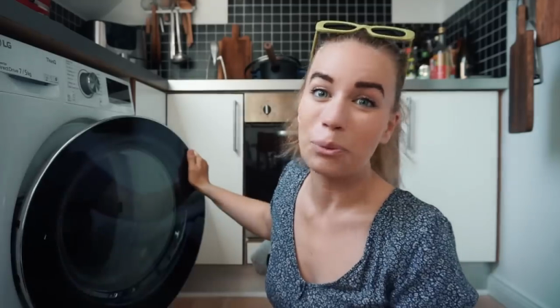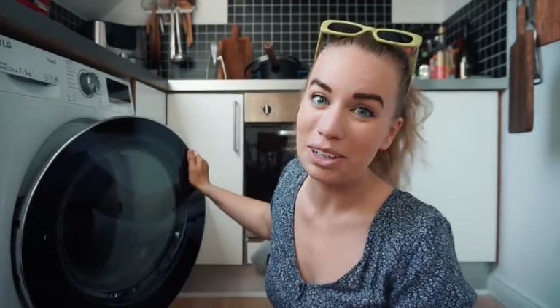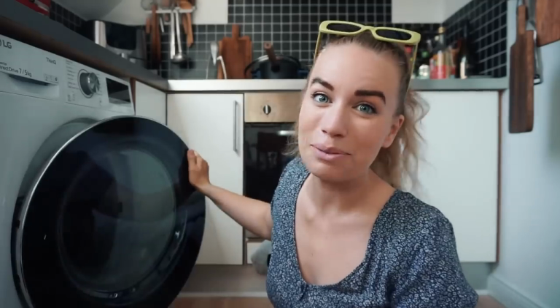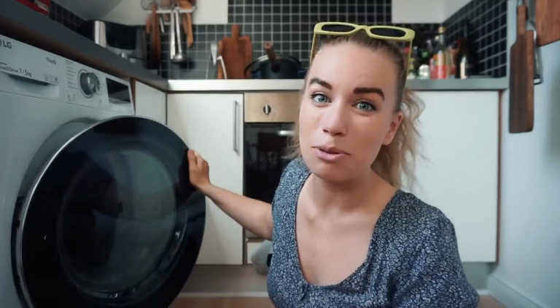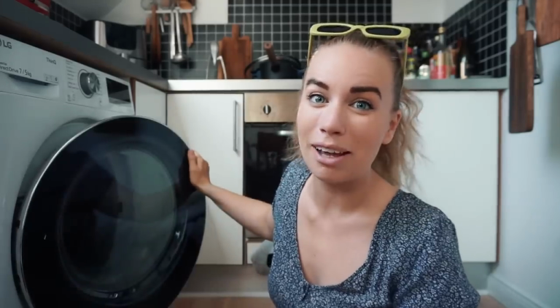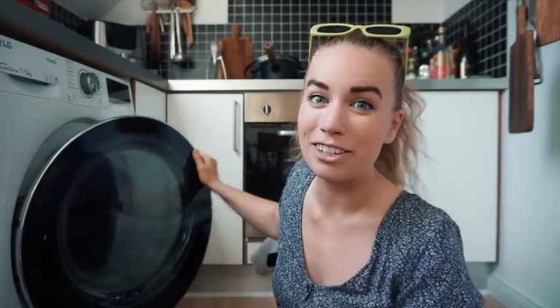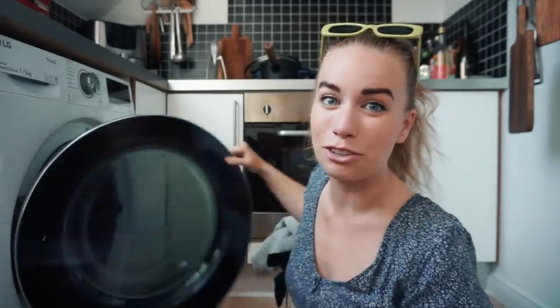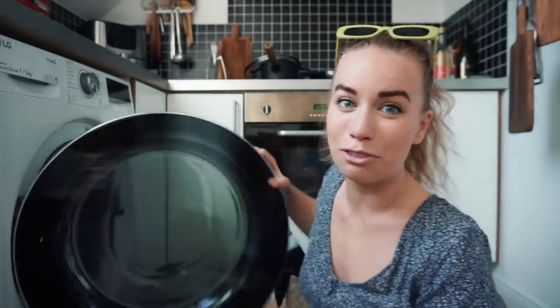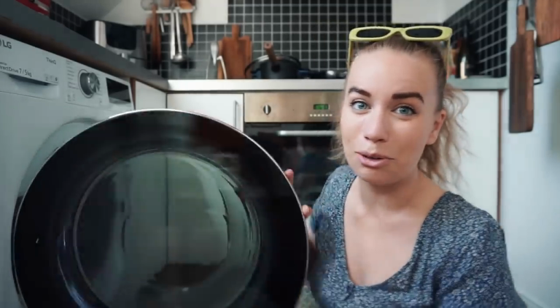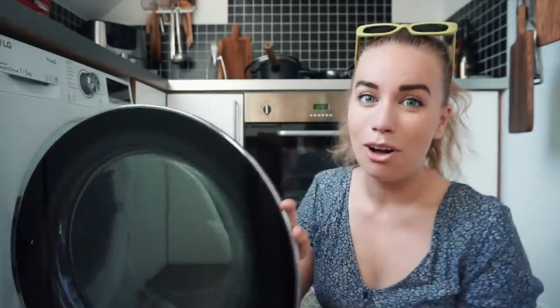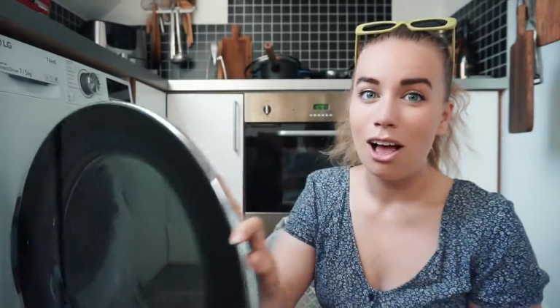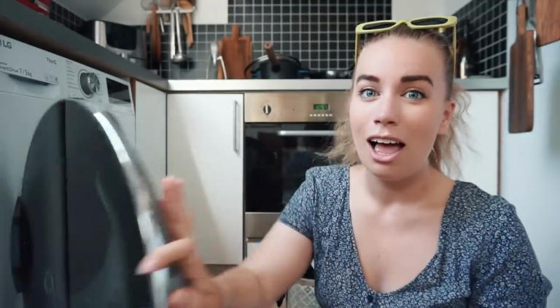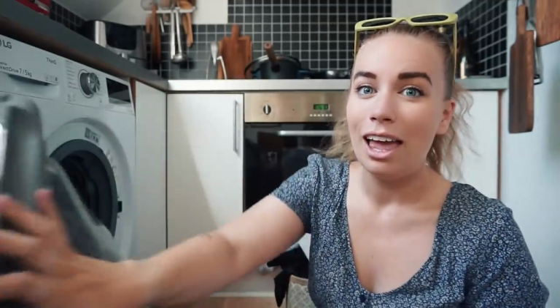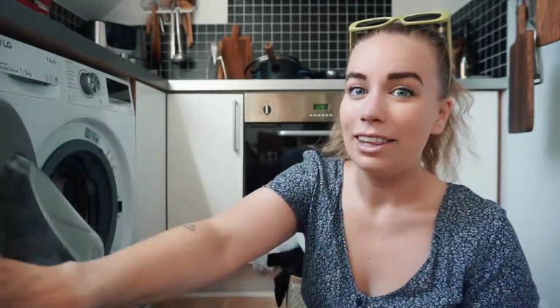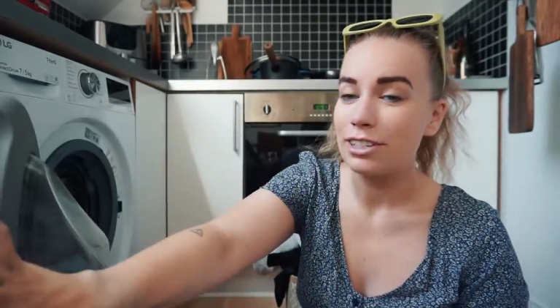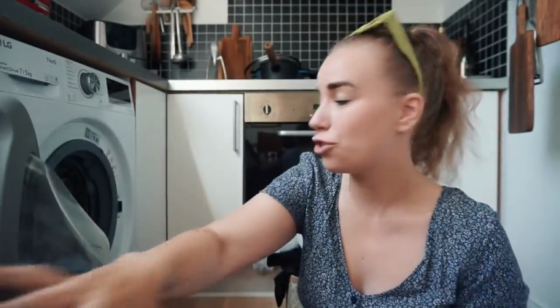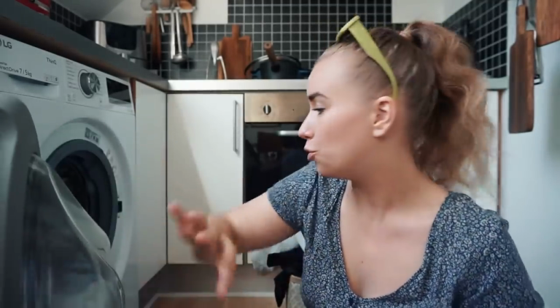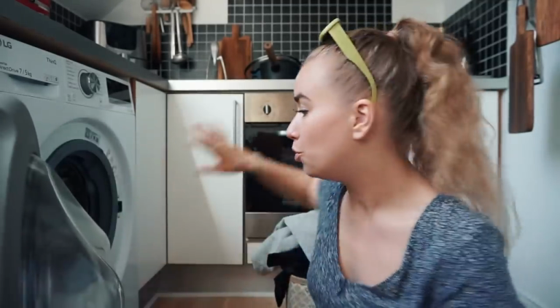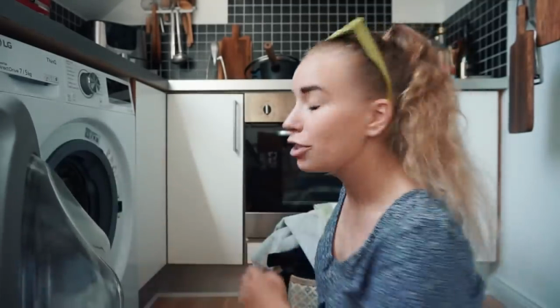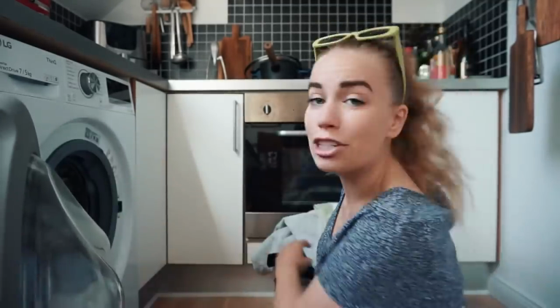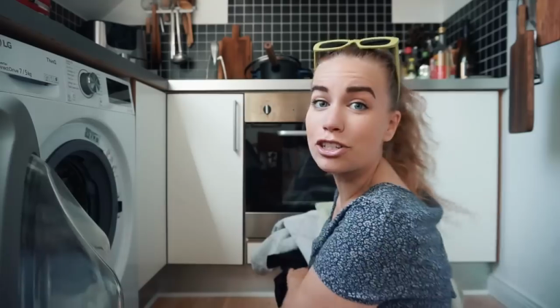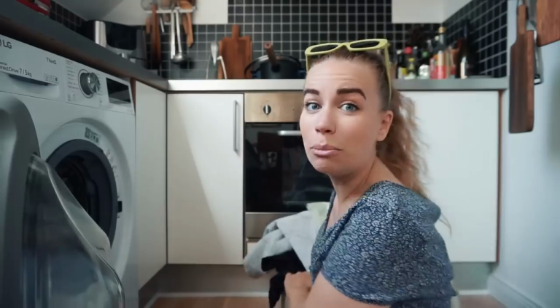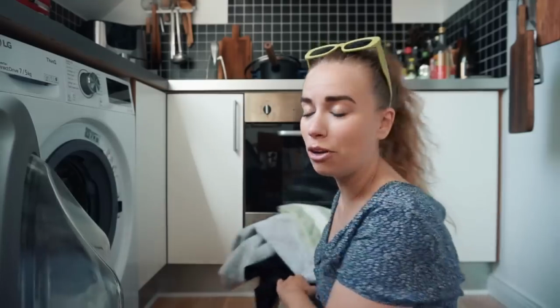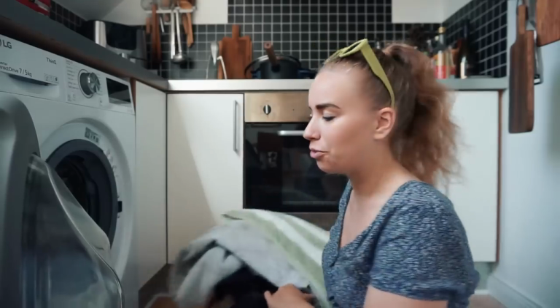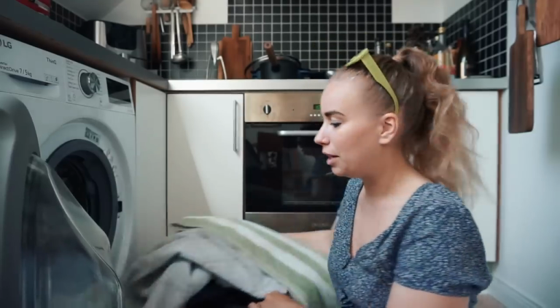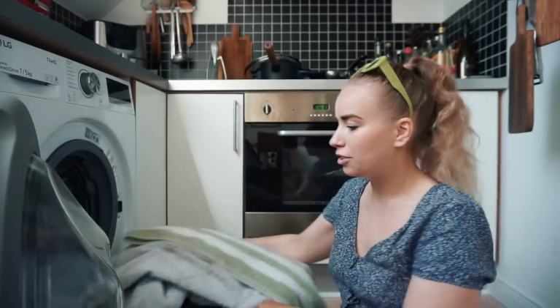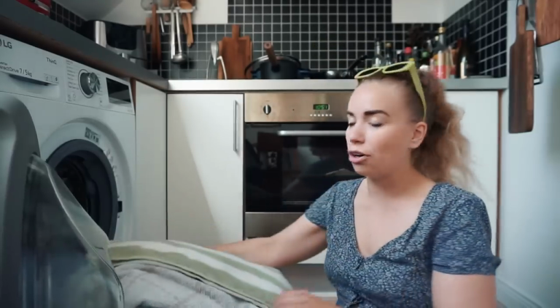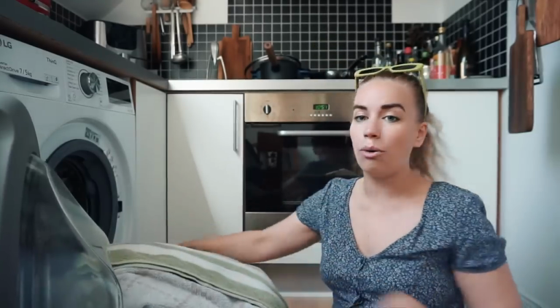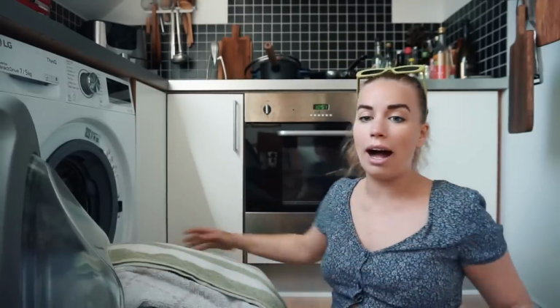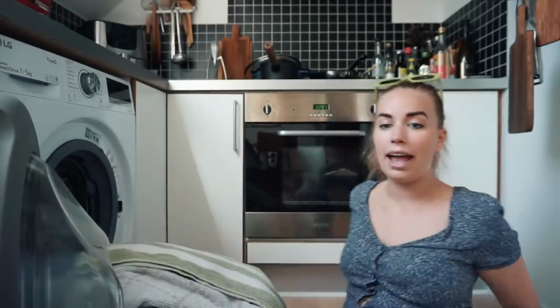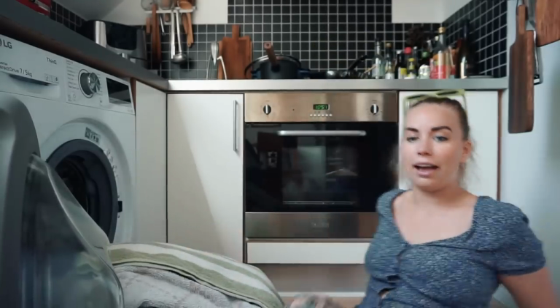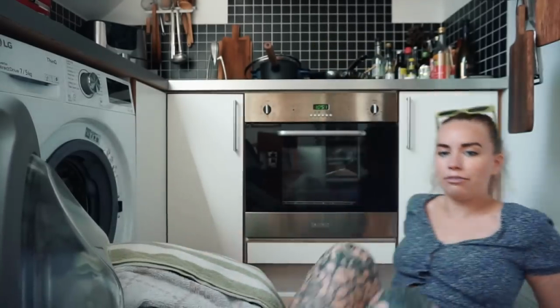Welcome to my kitchen floor. Let's do some laundry.